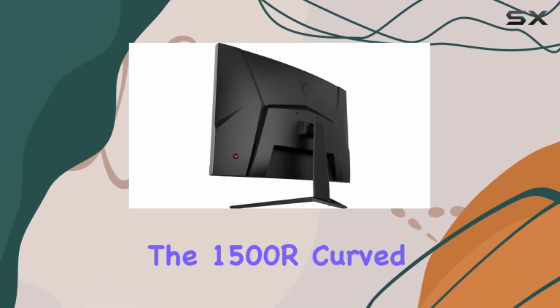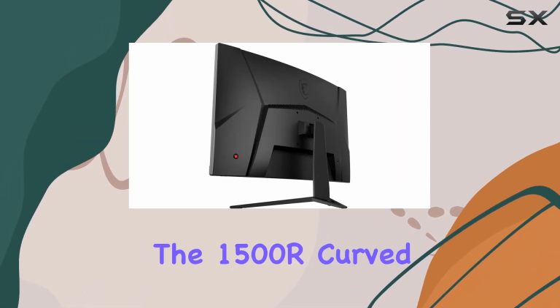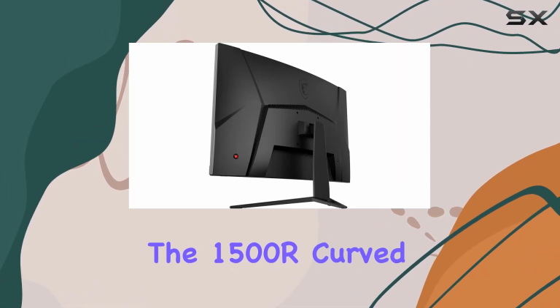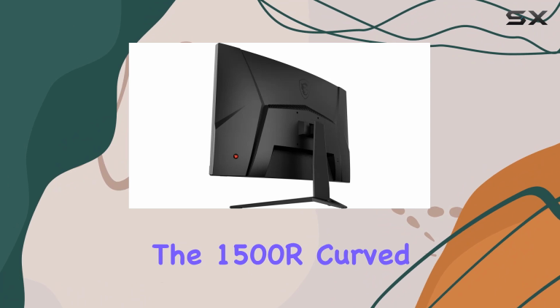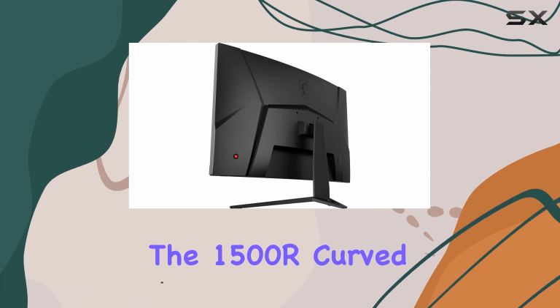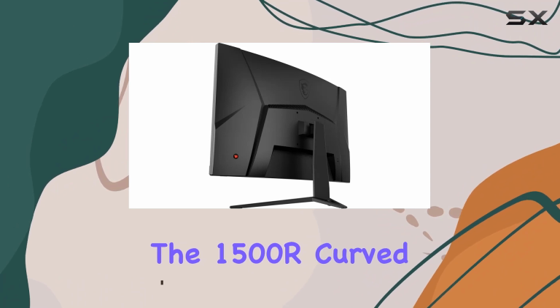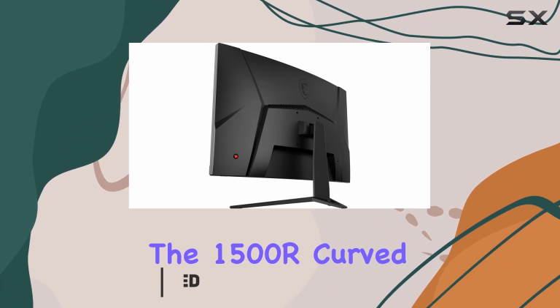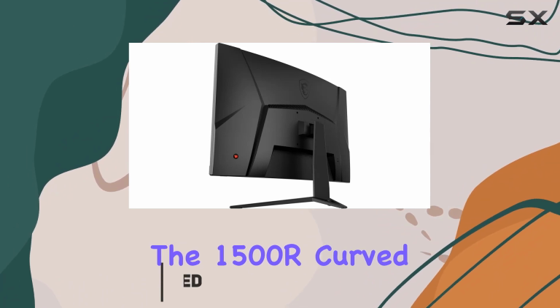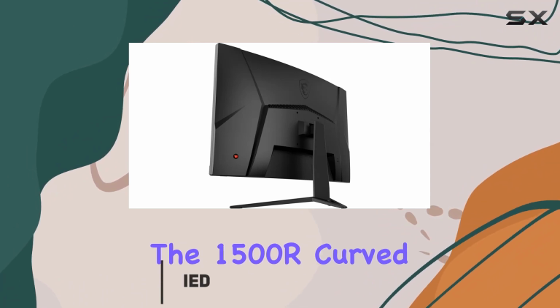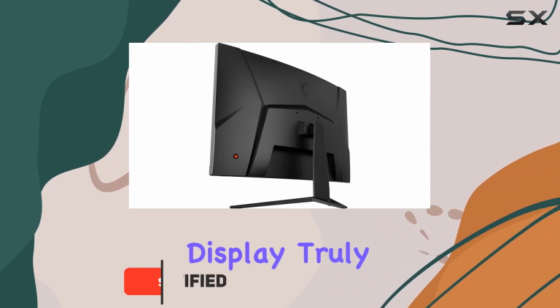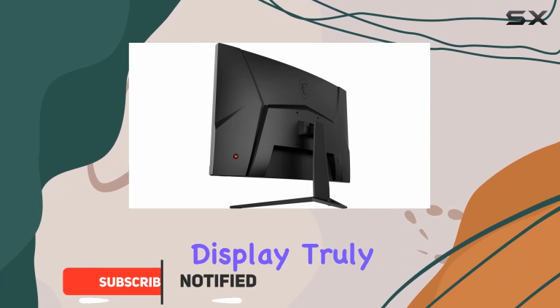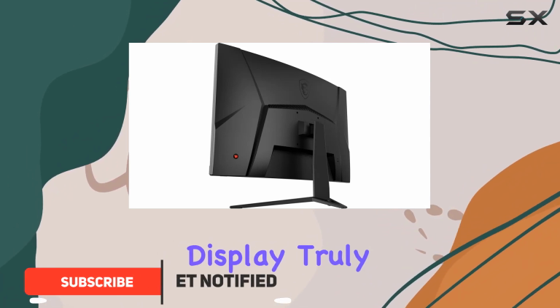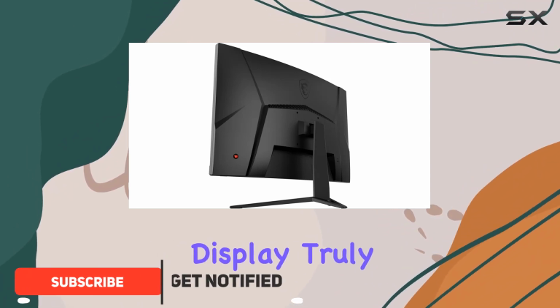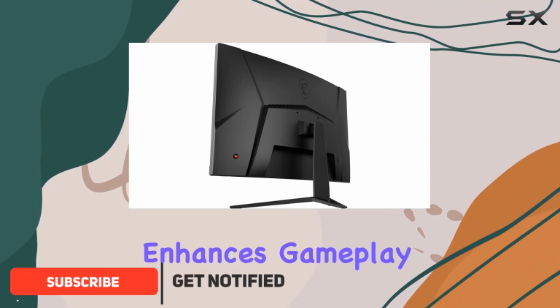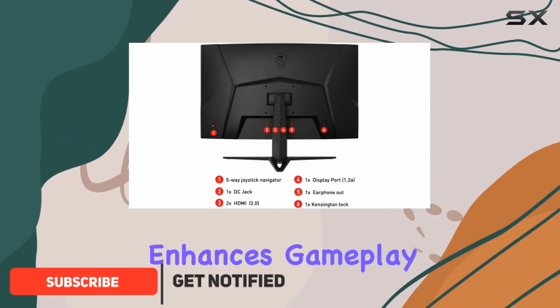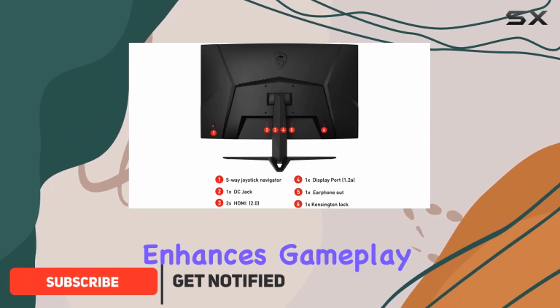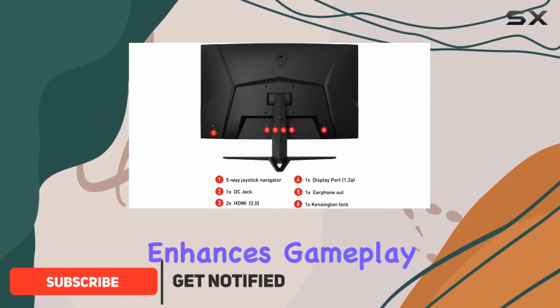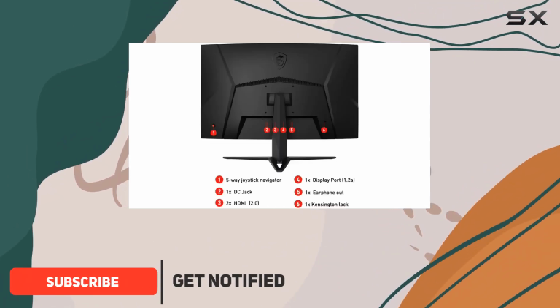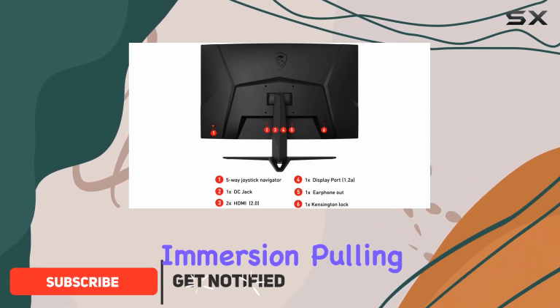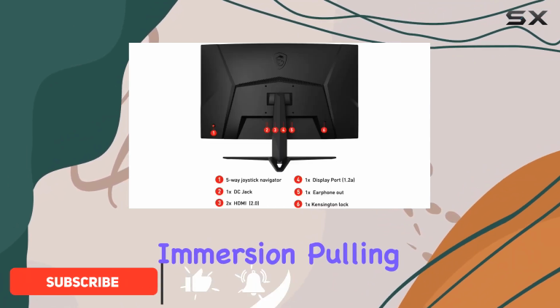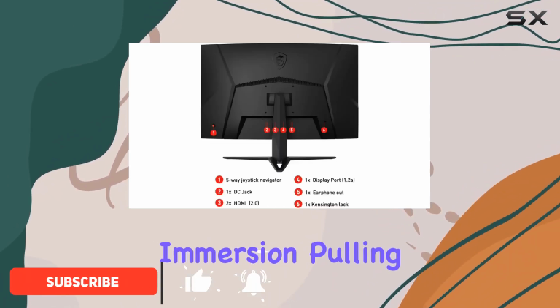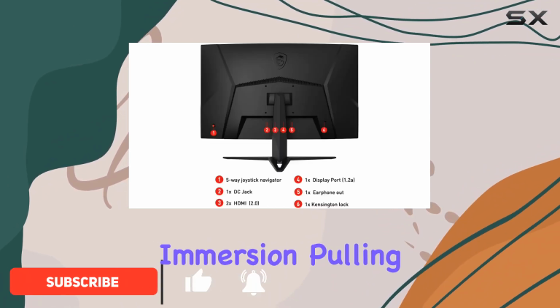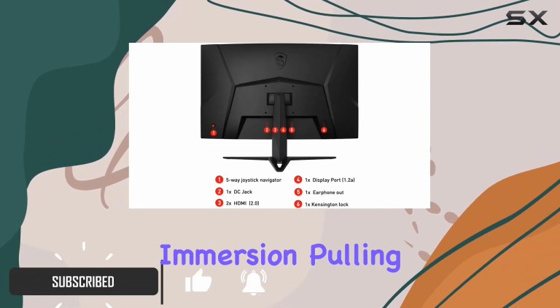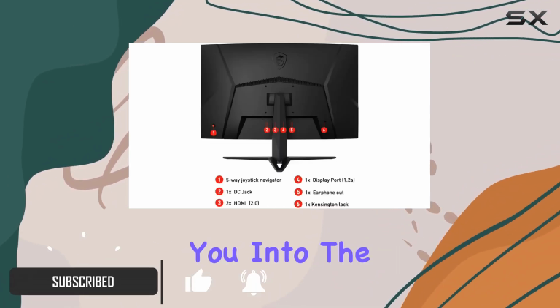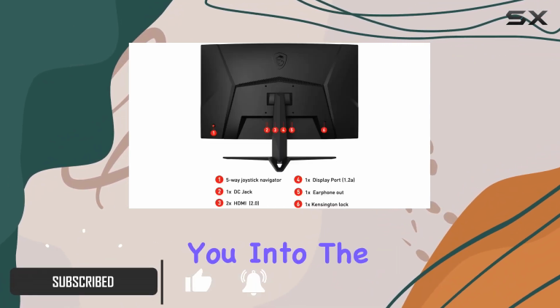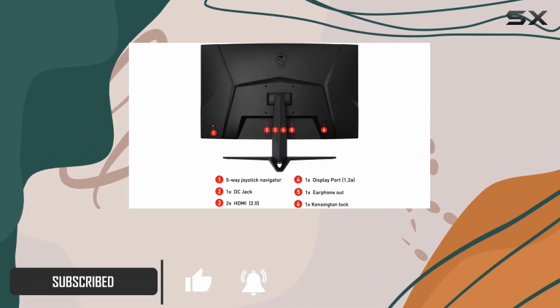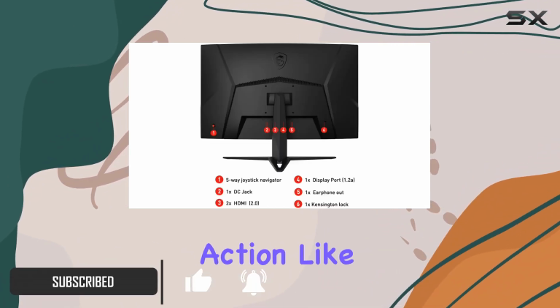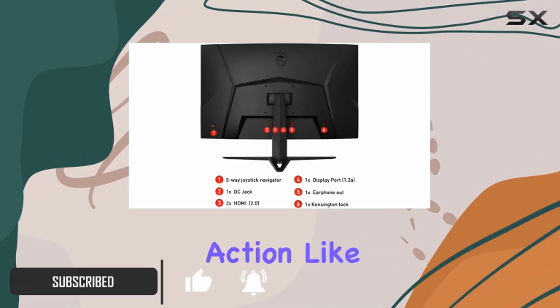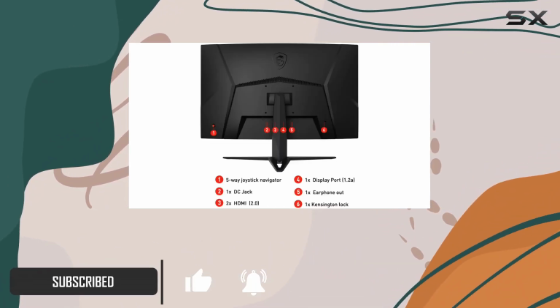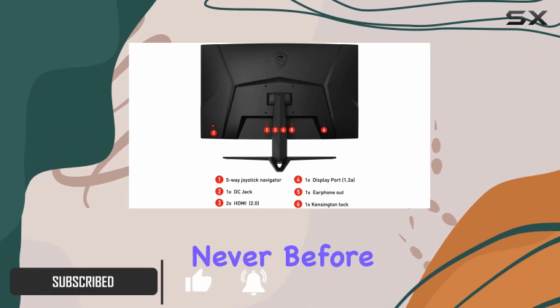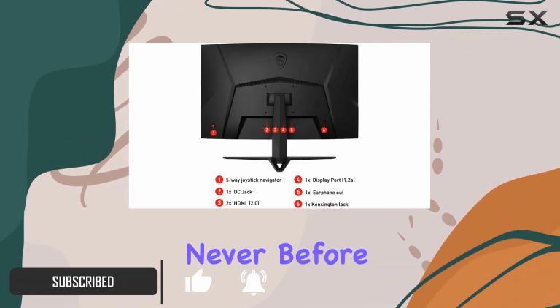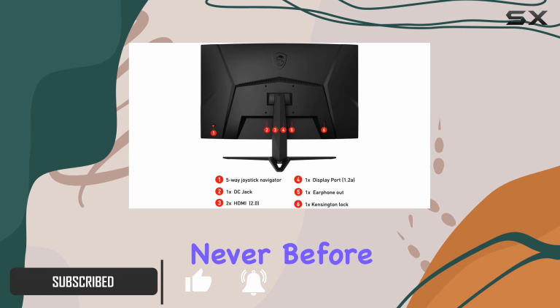The 1500R curved display truly enhances gameplay immersion, pulling you into the action like never before.